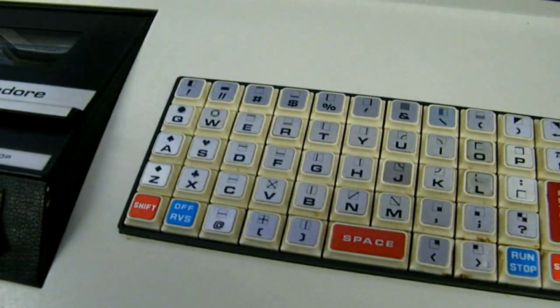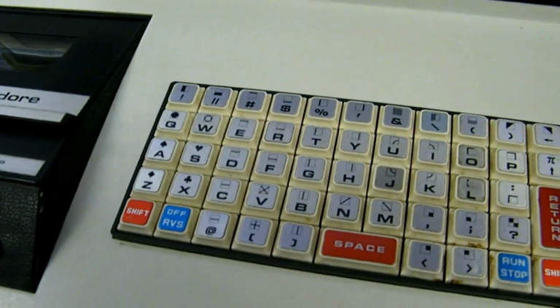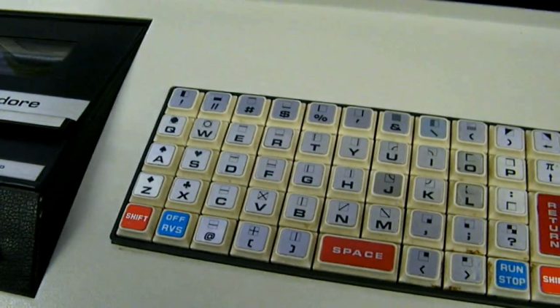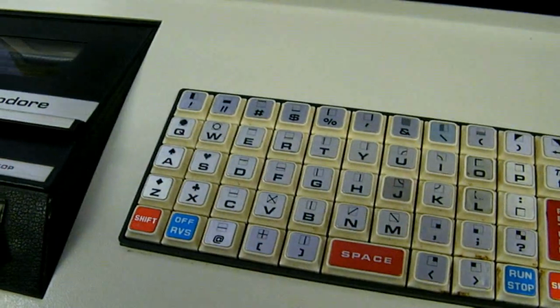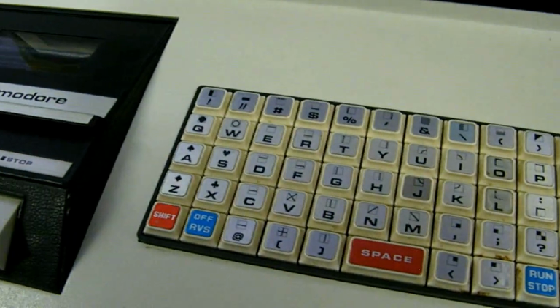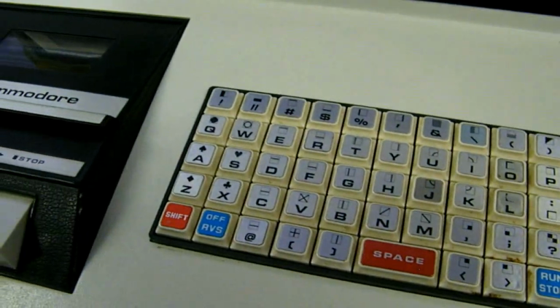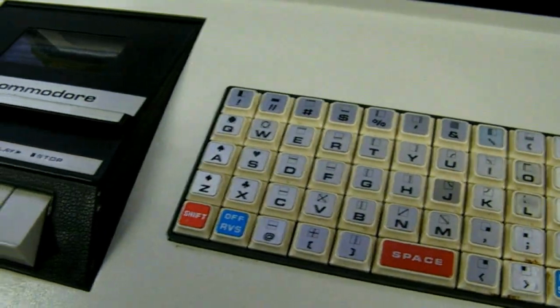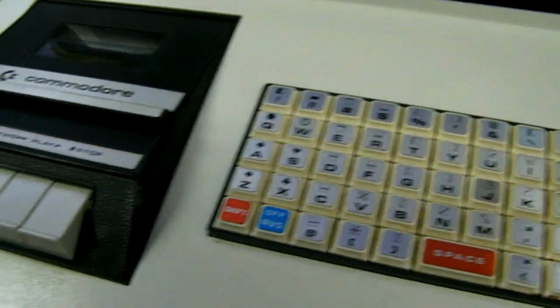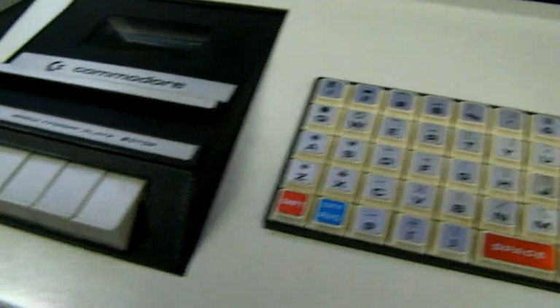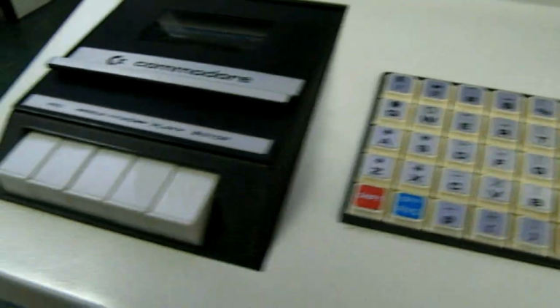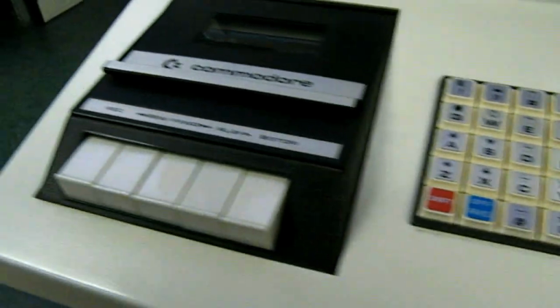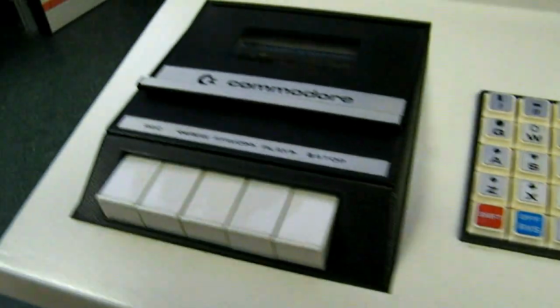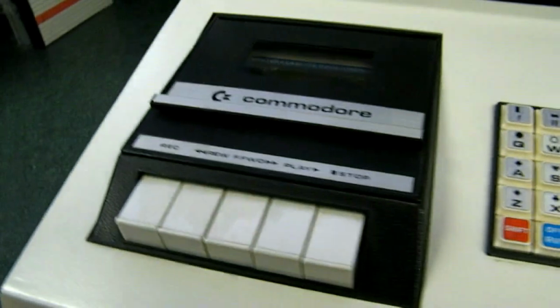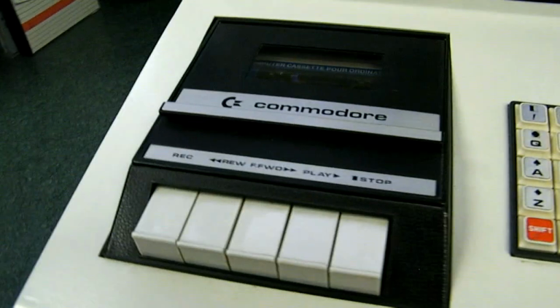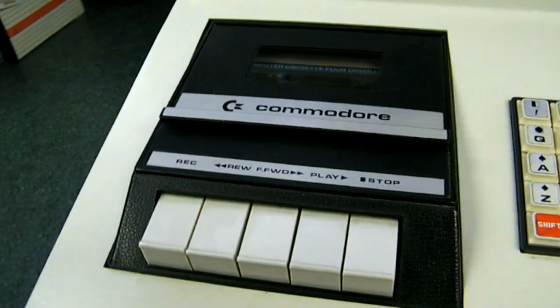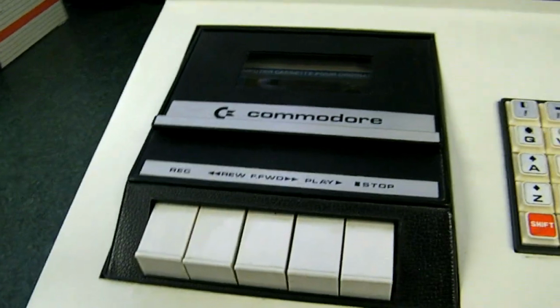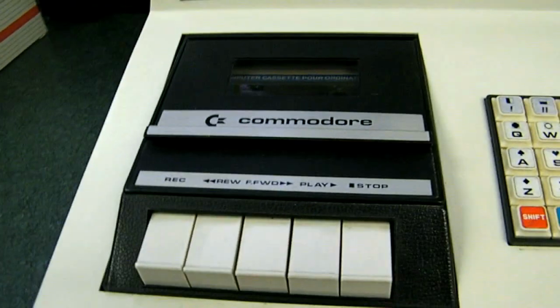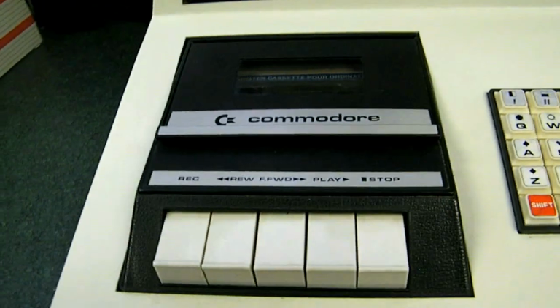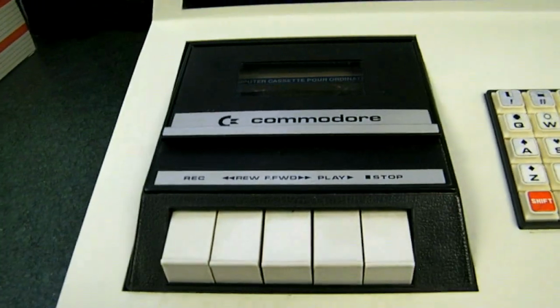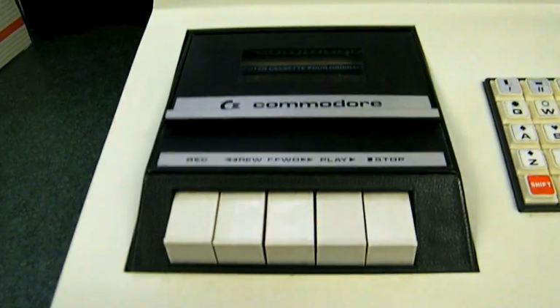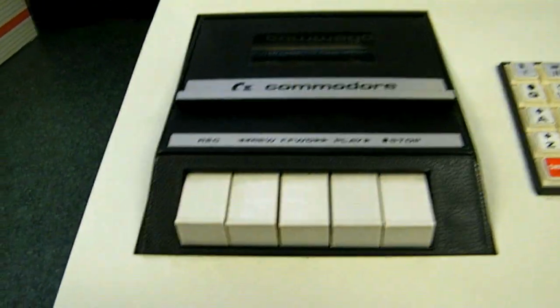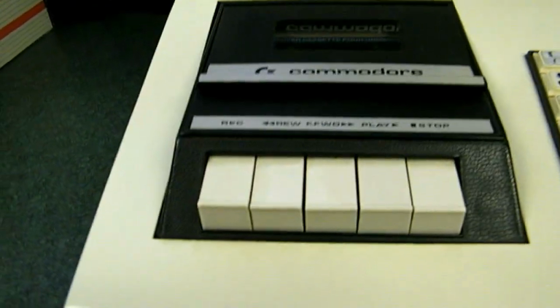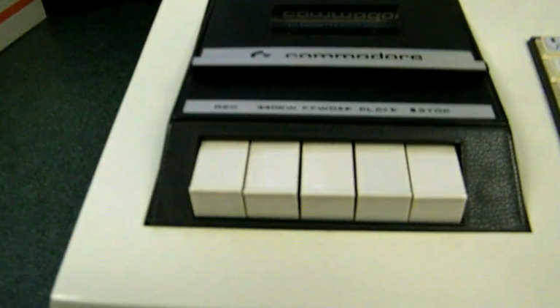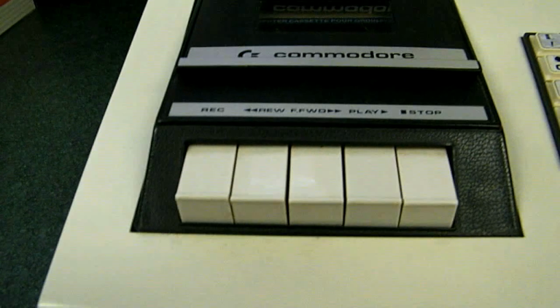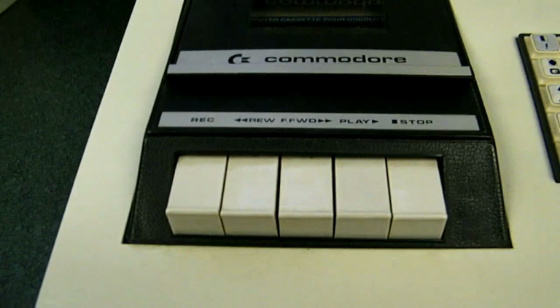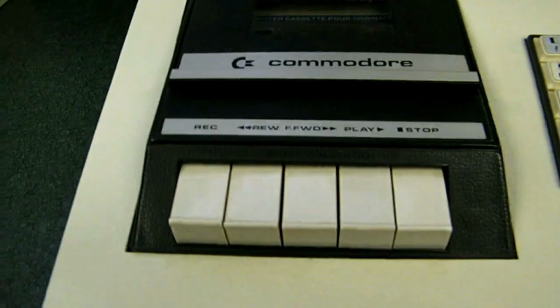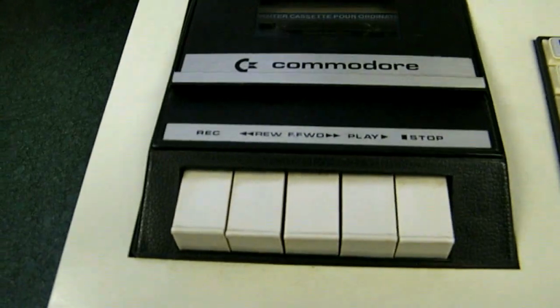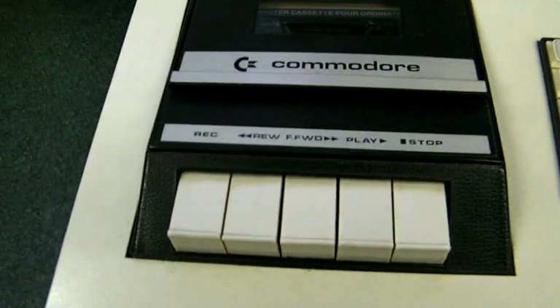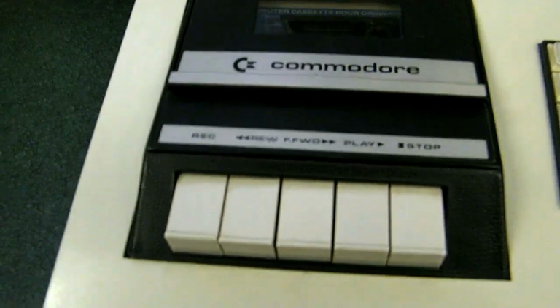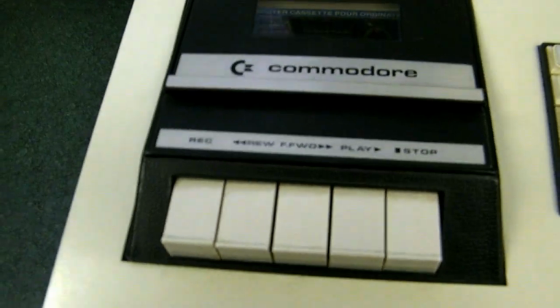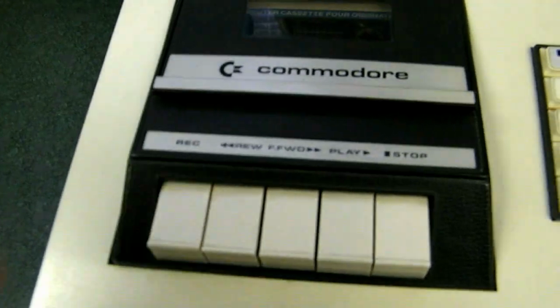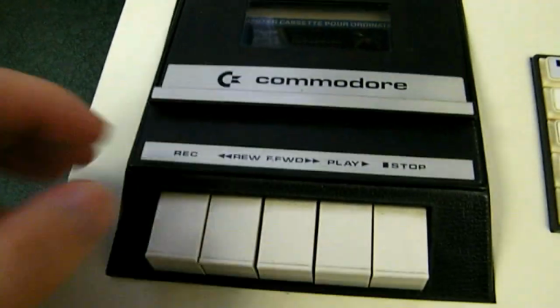They were actually using an audio cassette for storage. That was the beginning of the PET series, back in 1977.